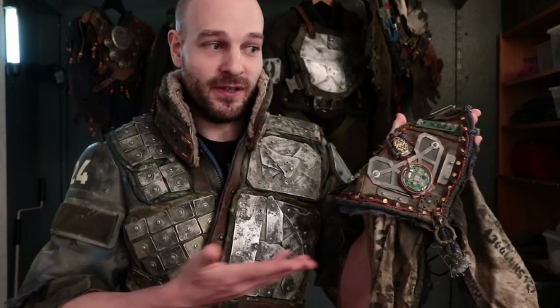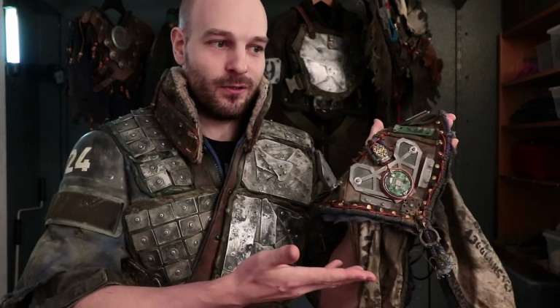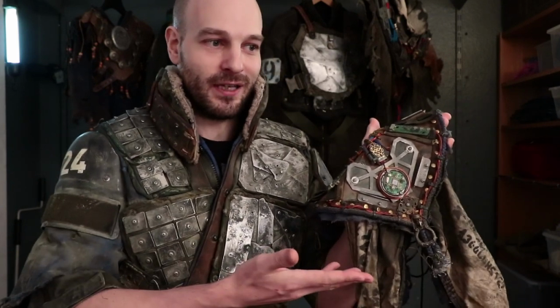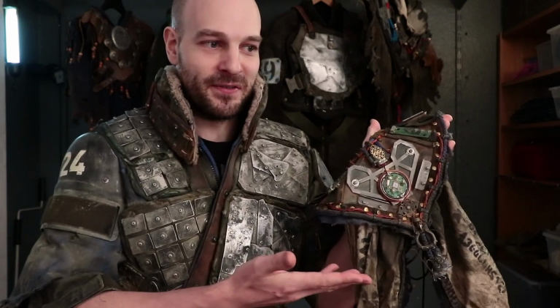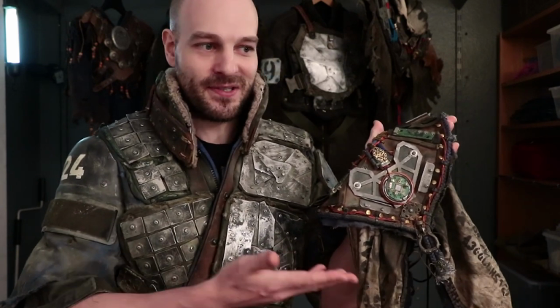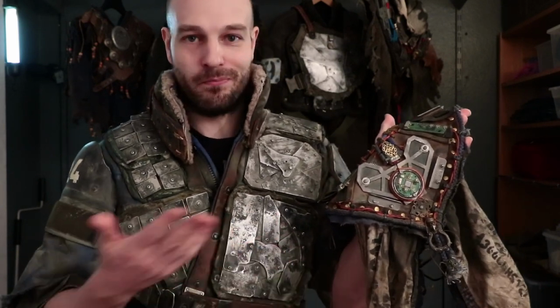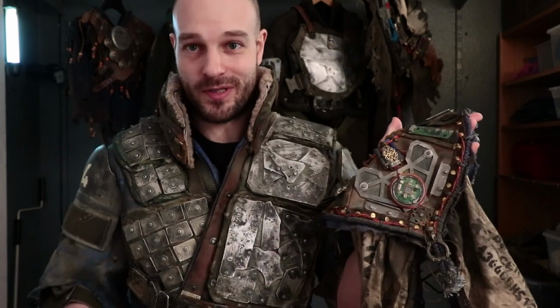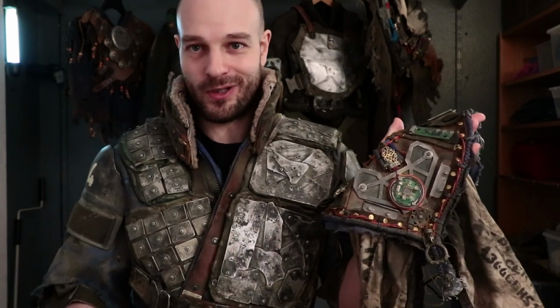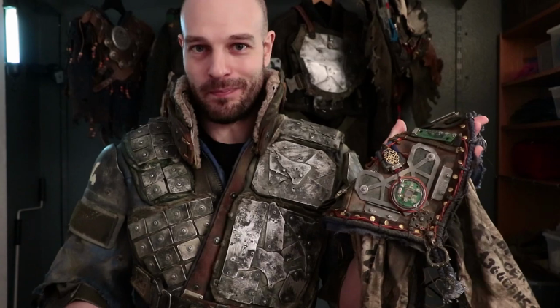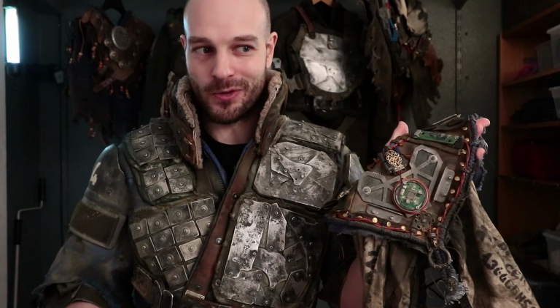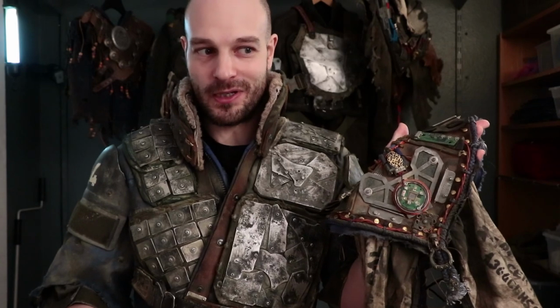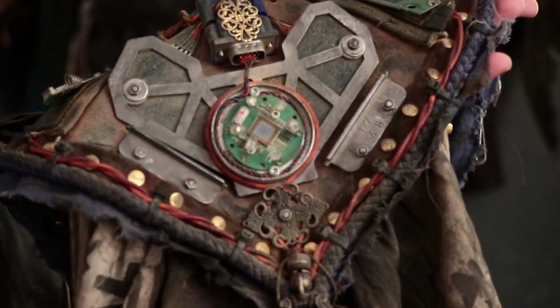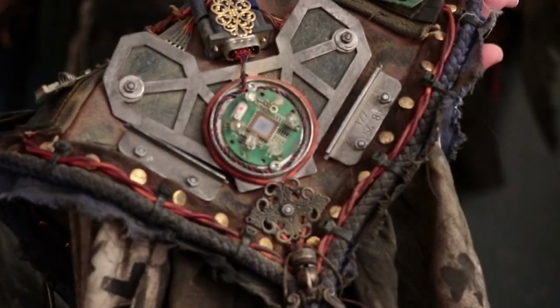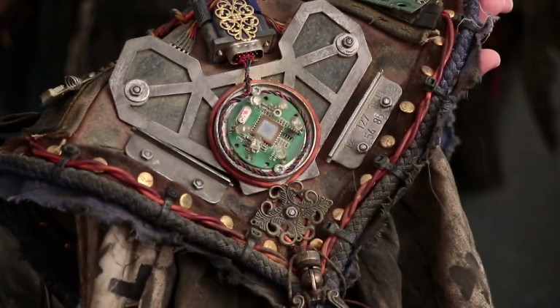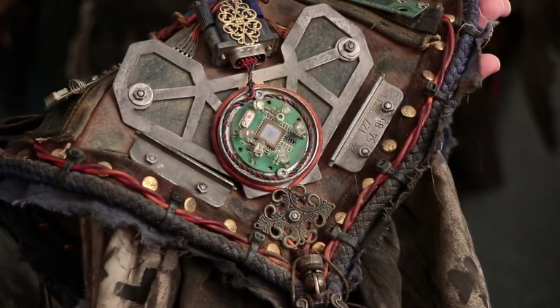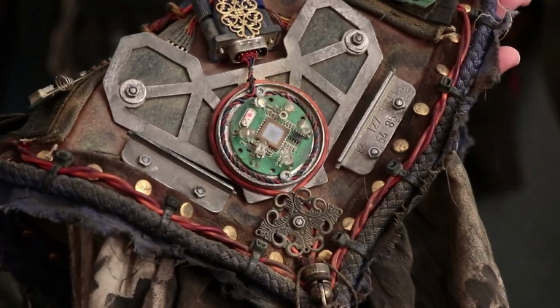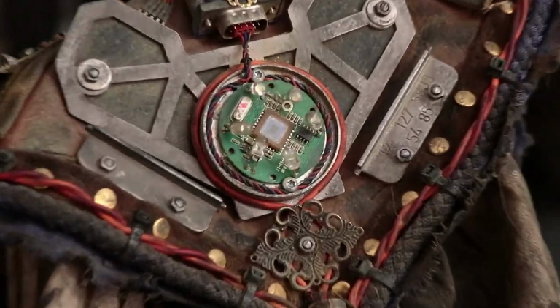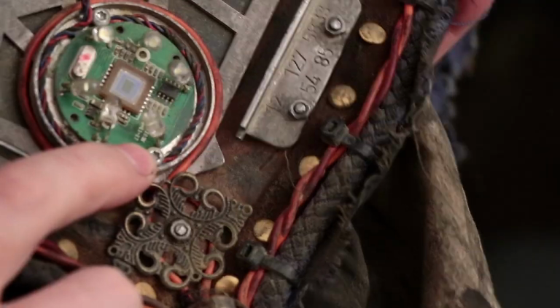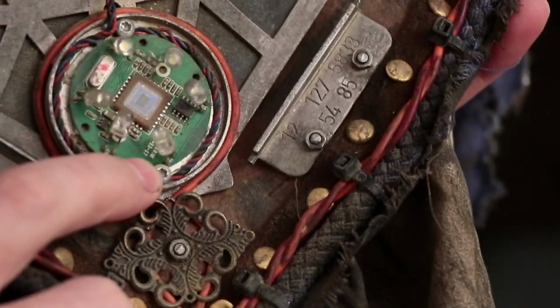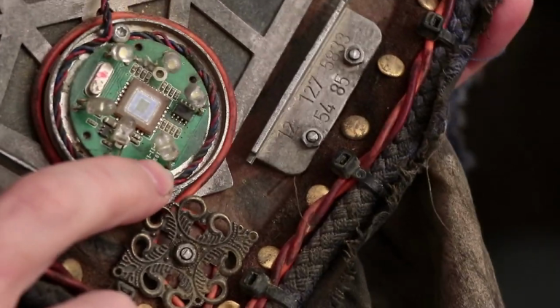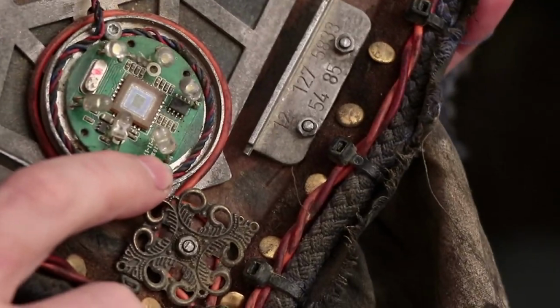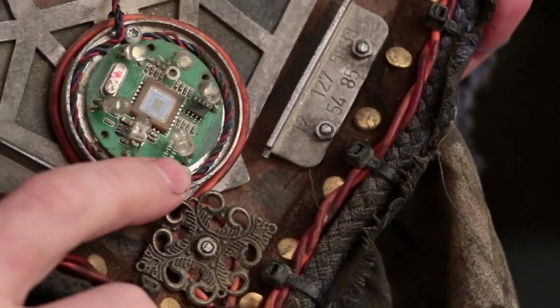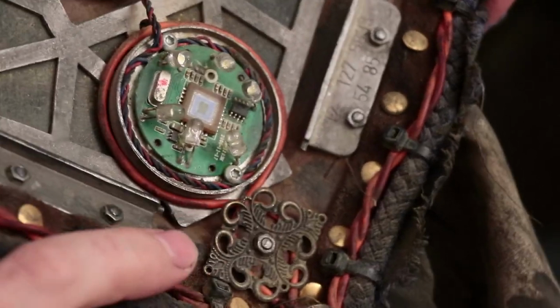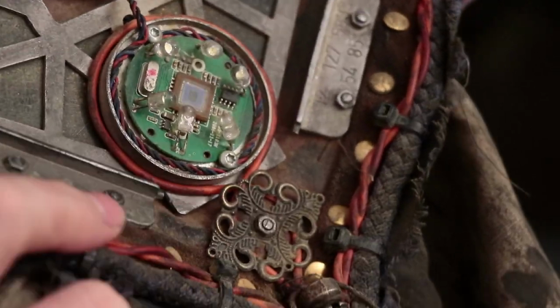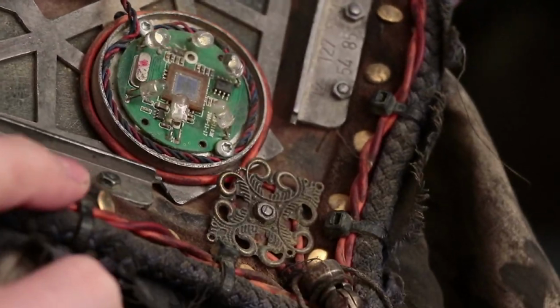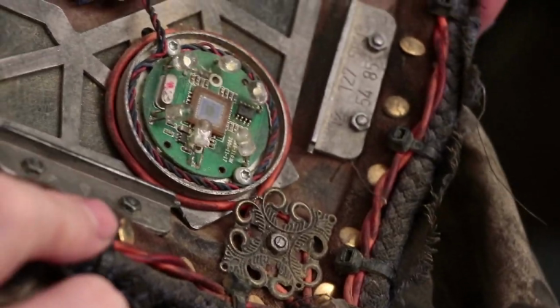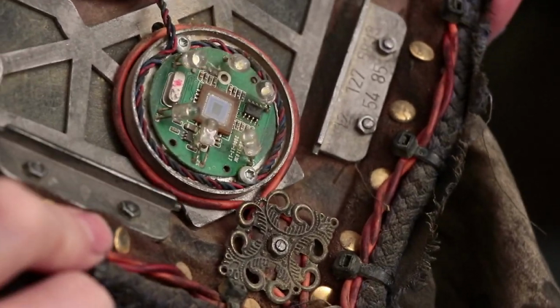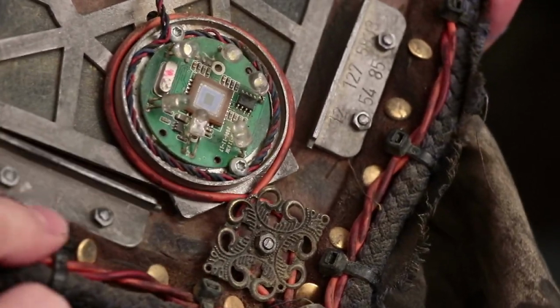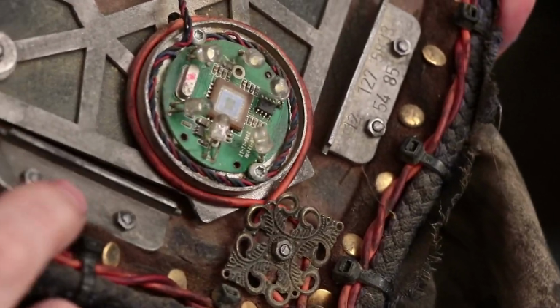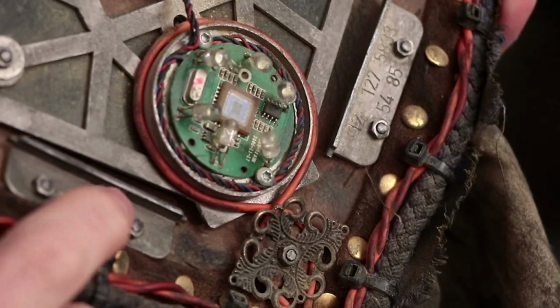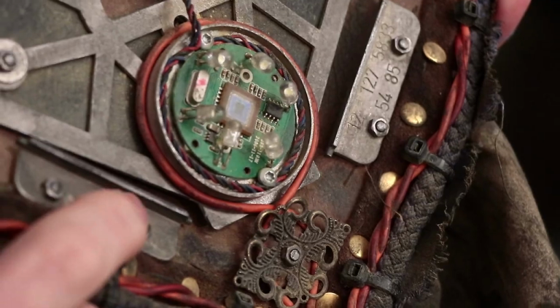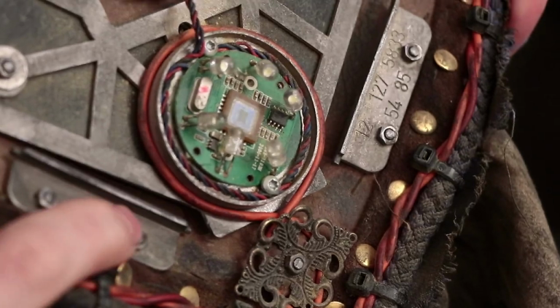We also have bolts, for example, on this central piece or here. So we have rivets and we have bolts, and for example this cable in there is clamped by bolts and also glued in place.